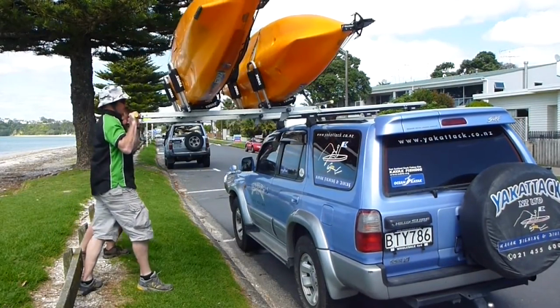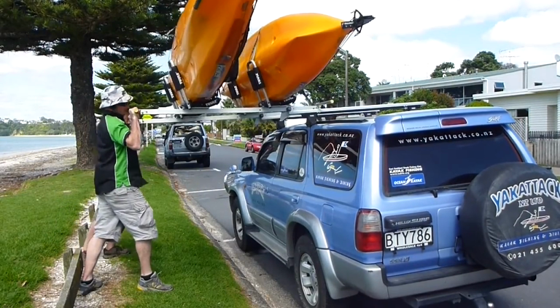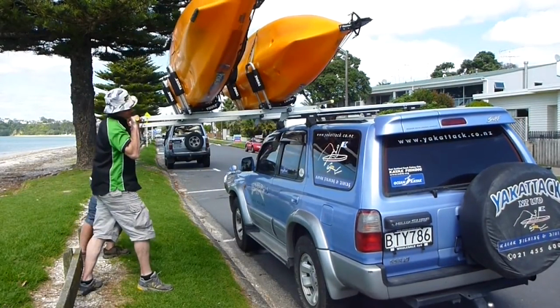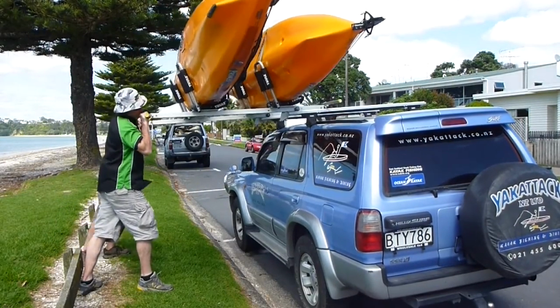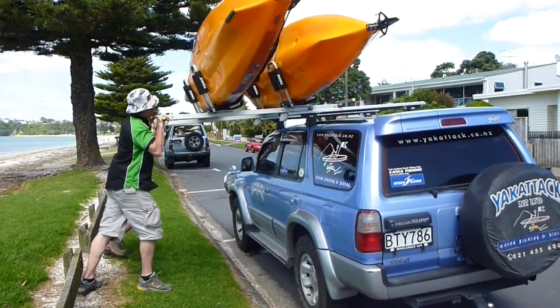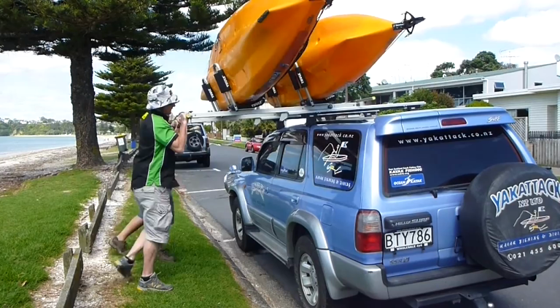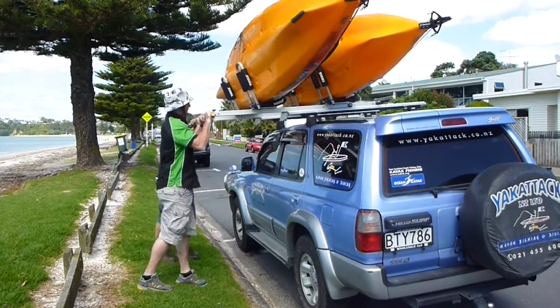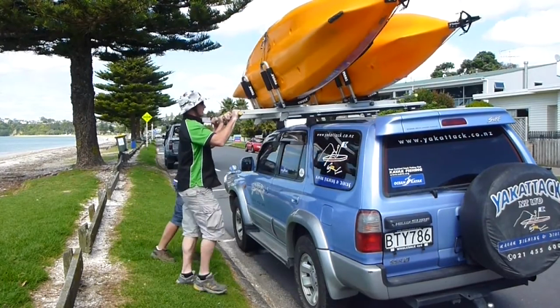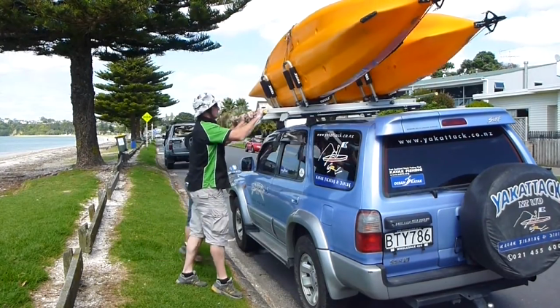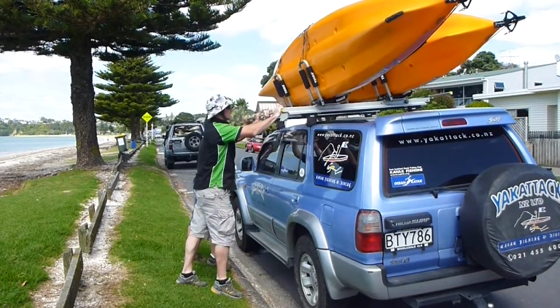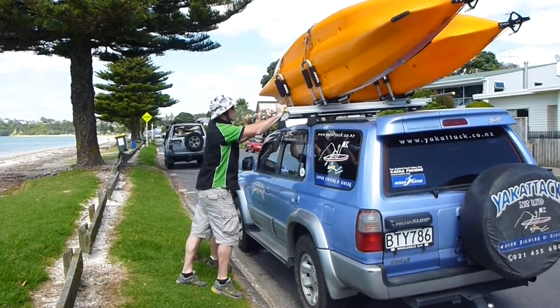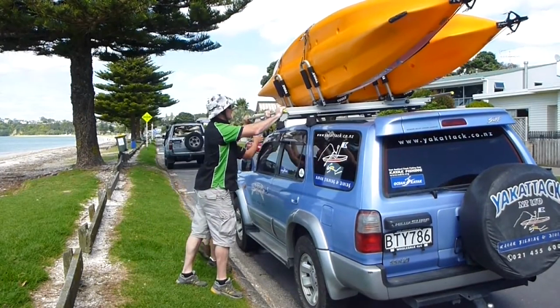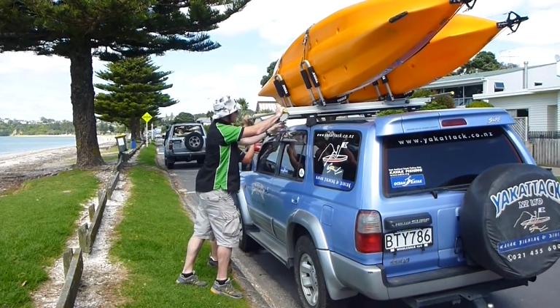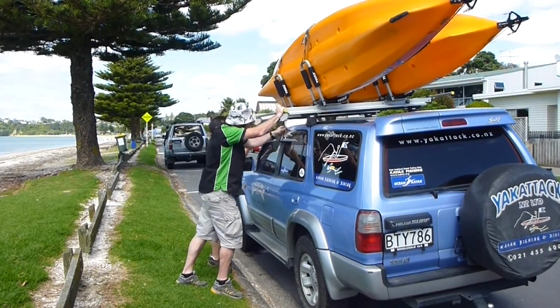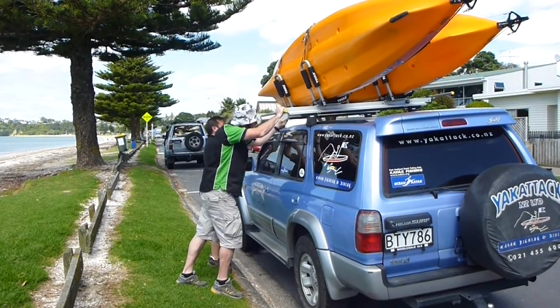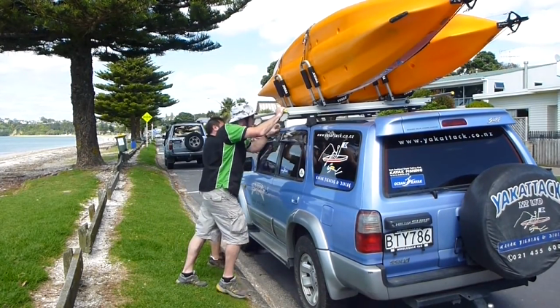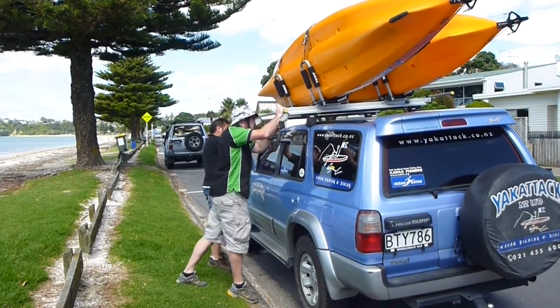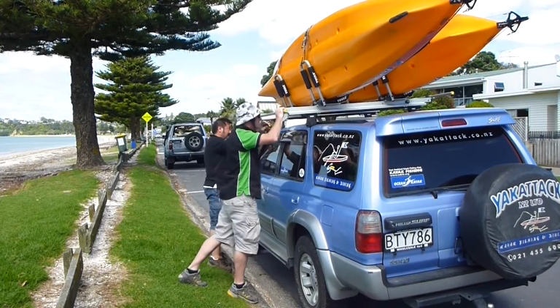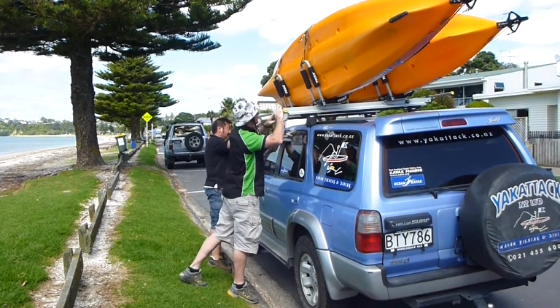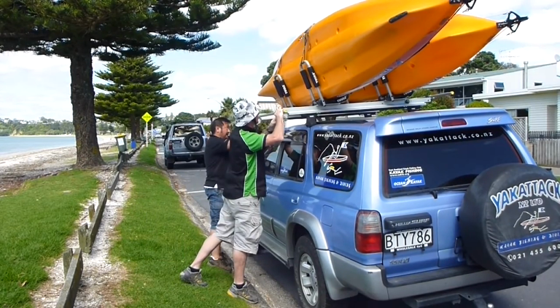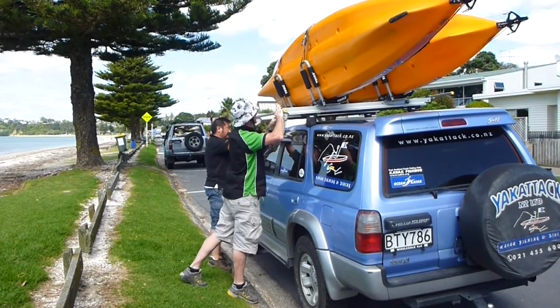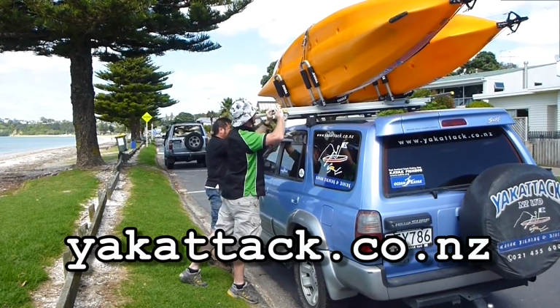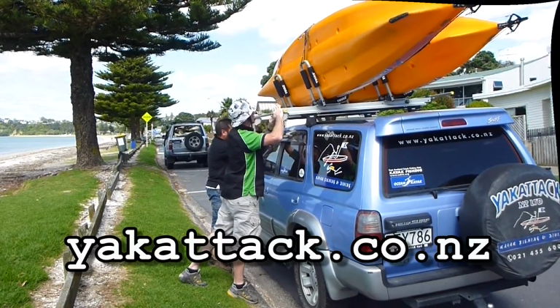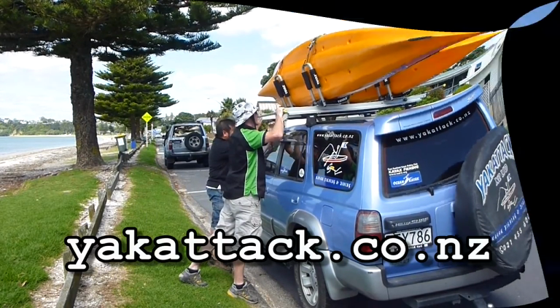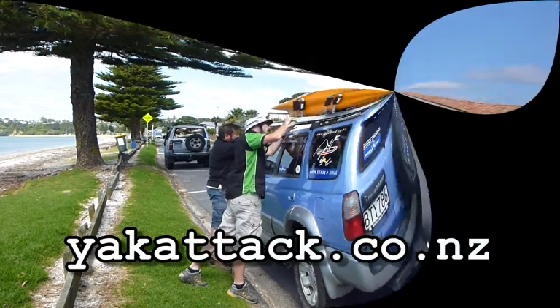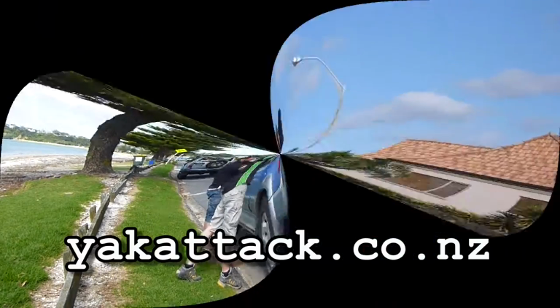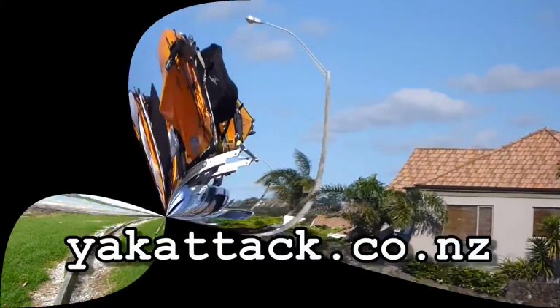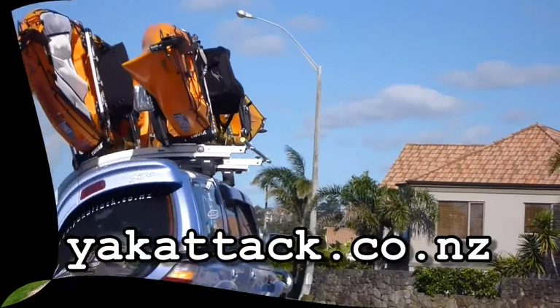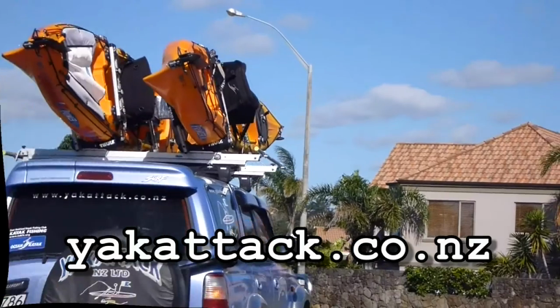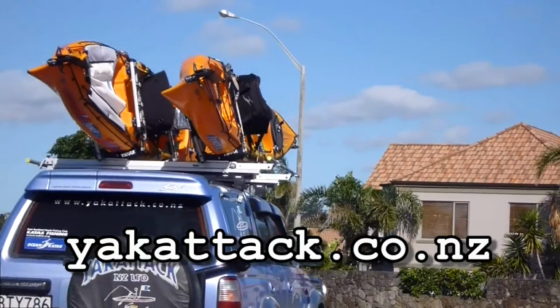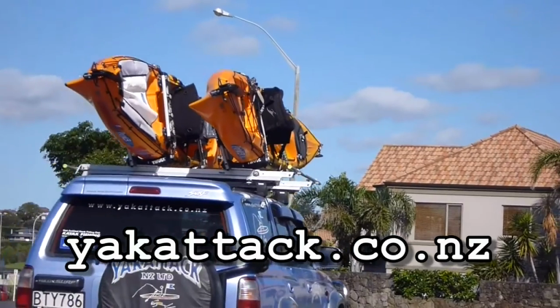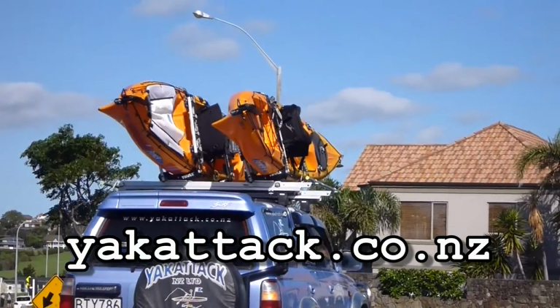To find out more information and how to get one, contact Yak Attack New Zealand at yakattack.co.nz